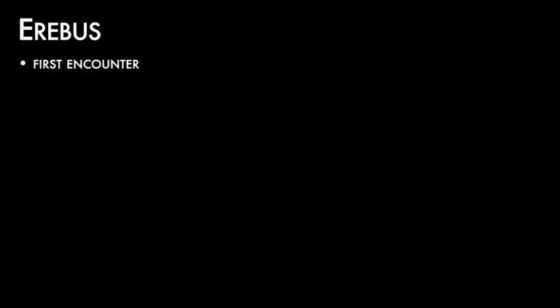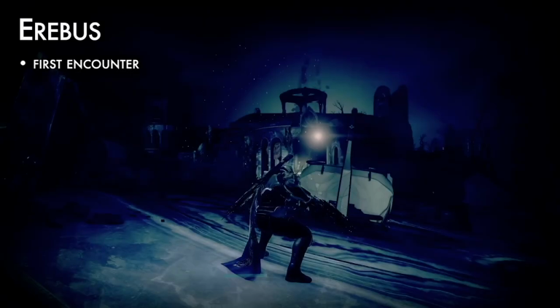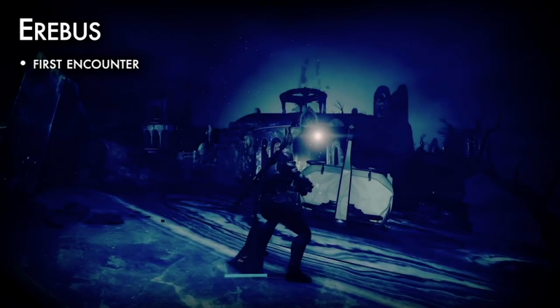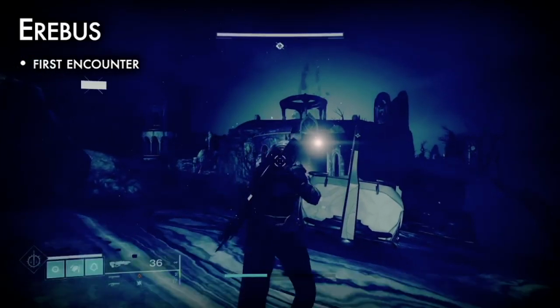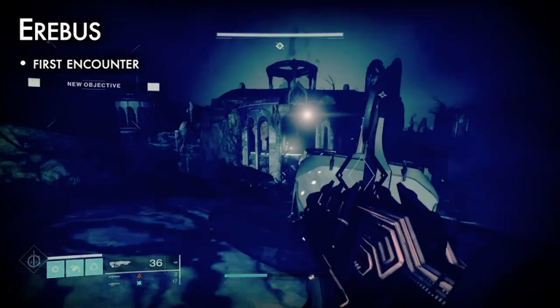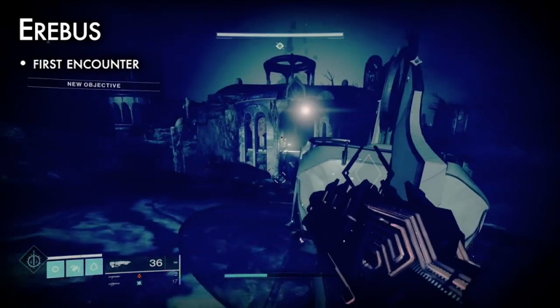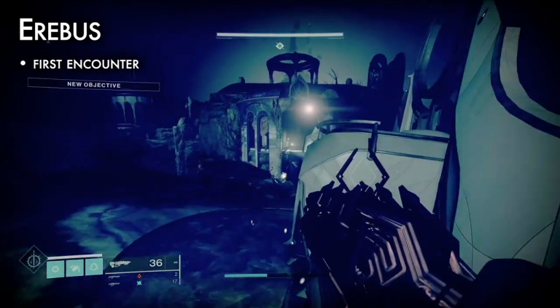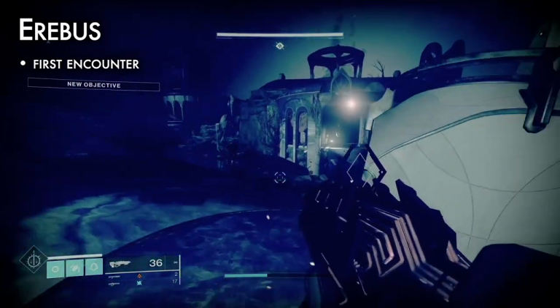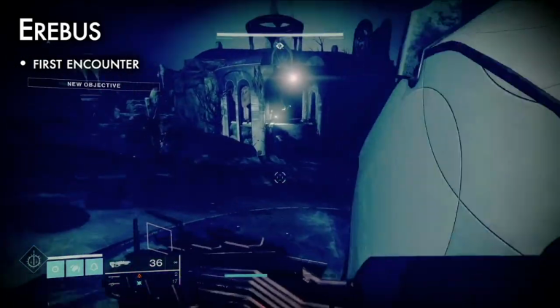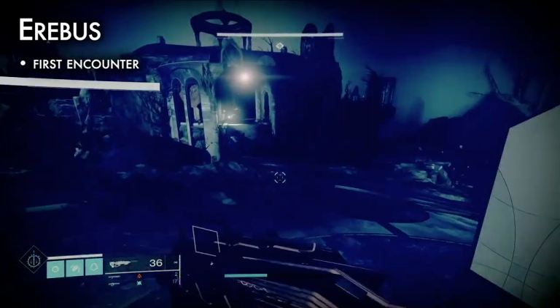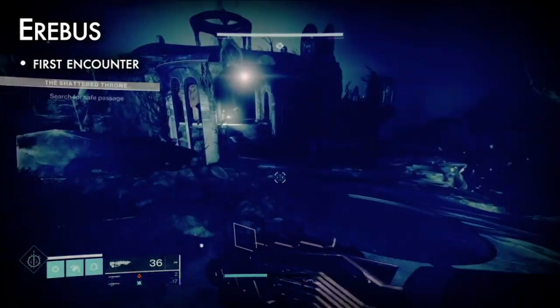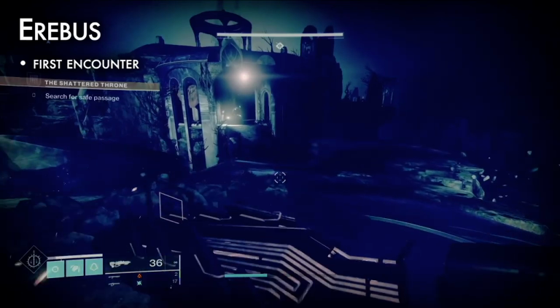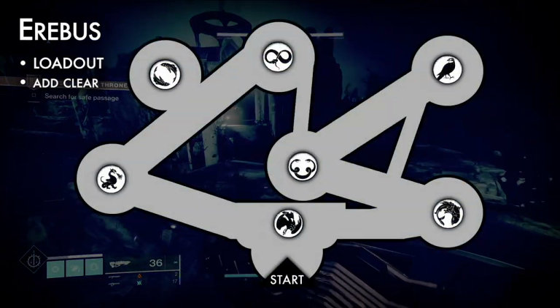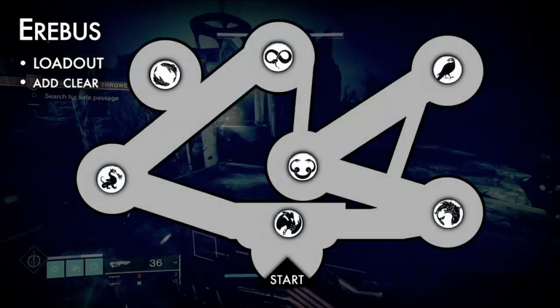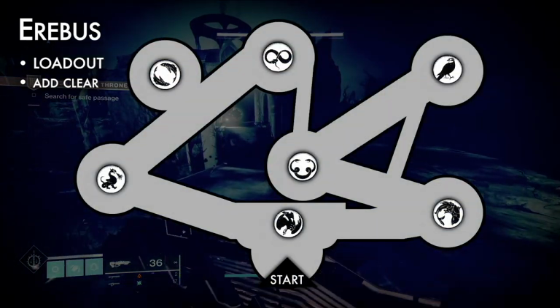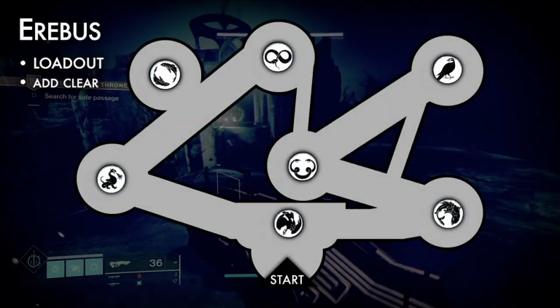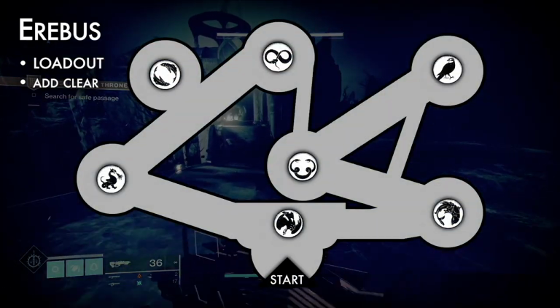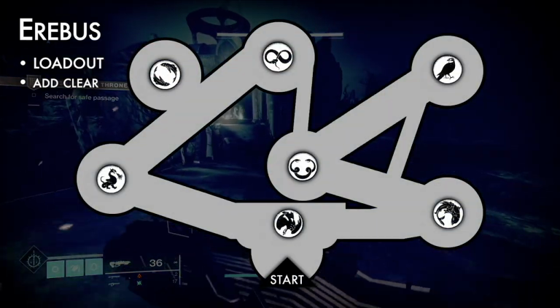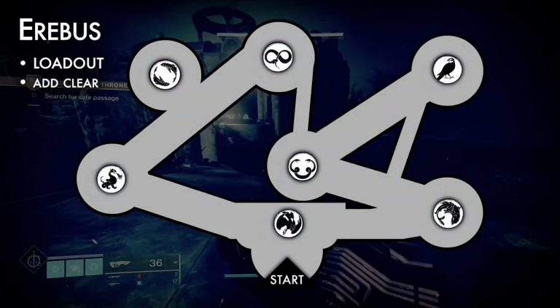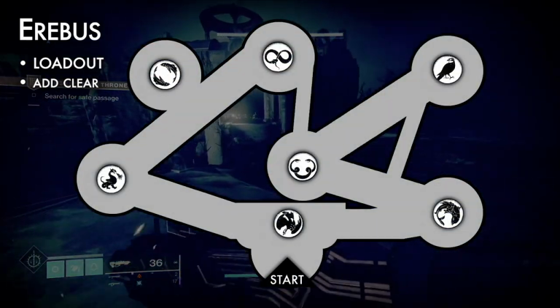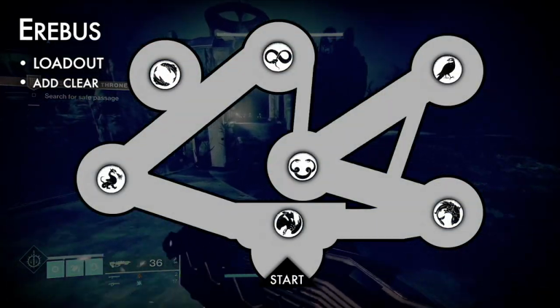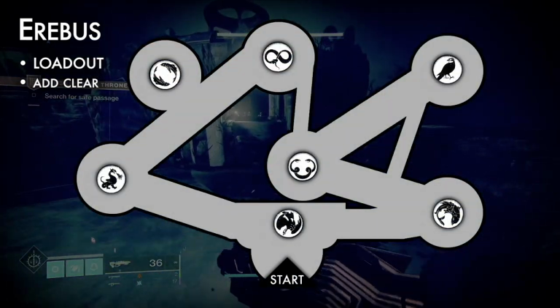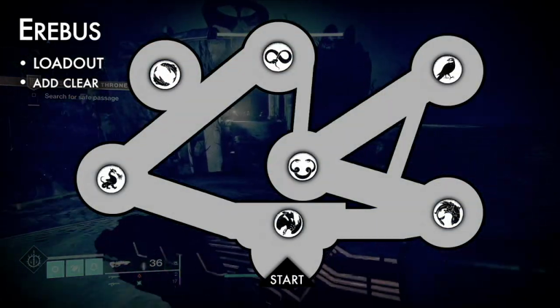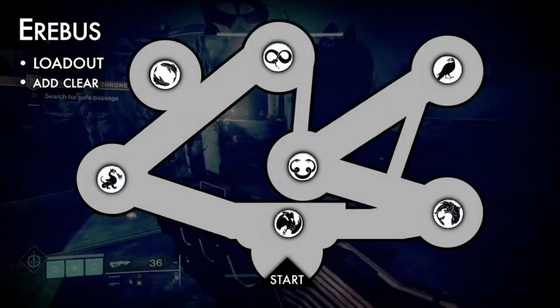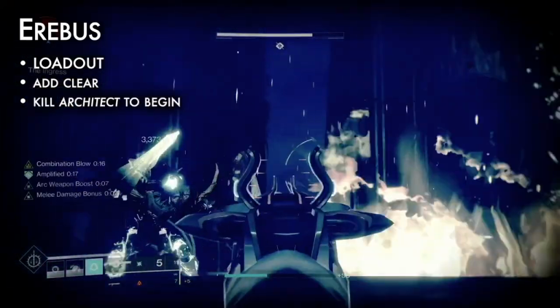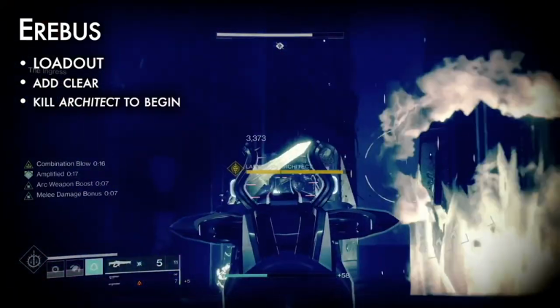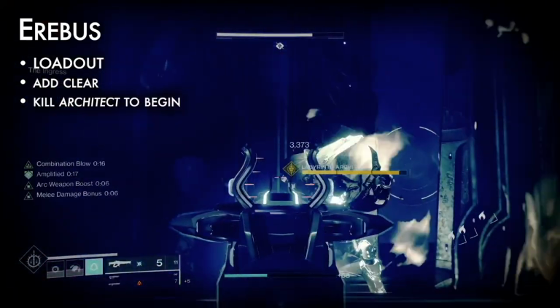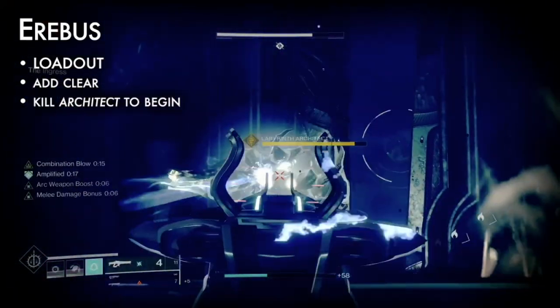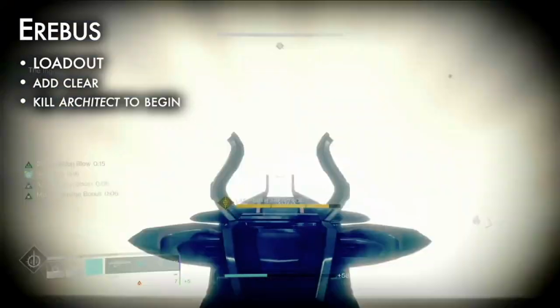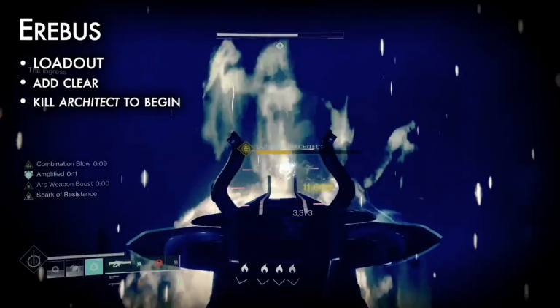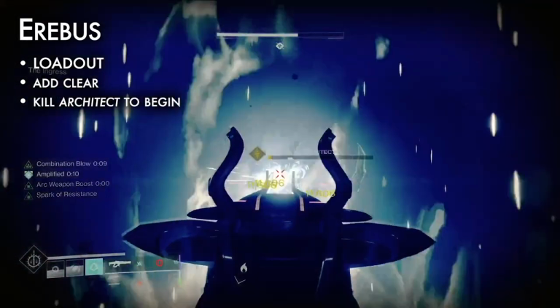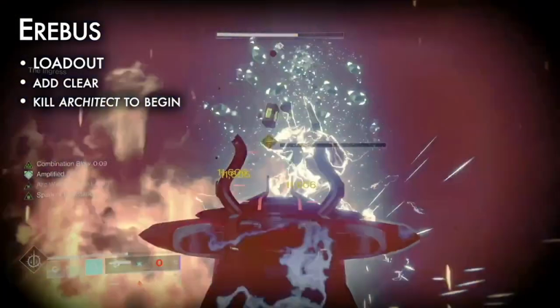Proceed across the dark floating platforms to reach the first encounter, Erebus. To prepare, review the map and tune loadouts for ad clear. Kill the Yellow Bar Labyrinth Architect to begin.